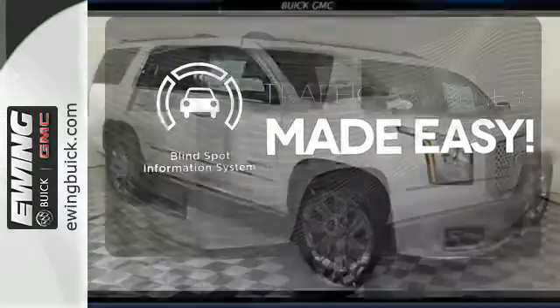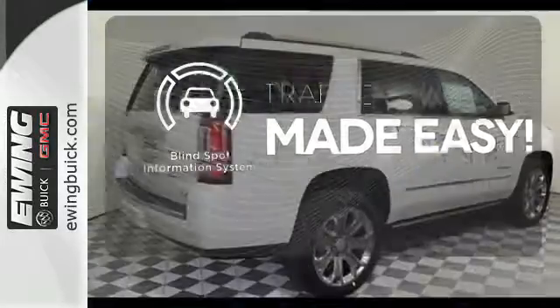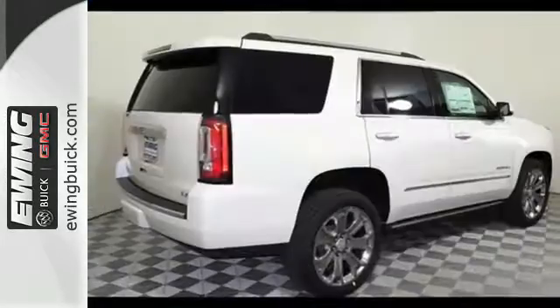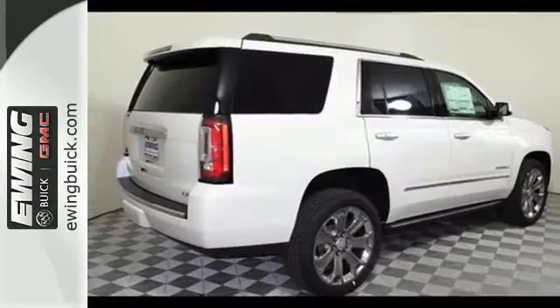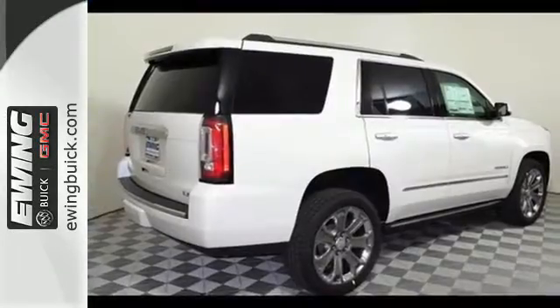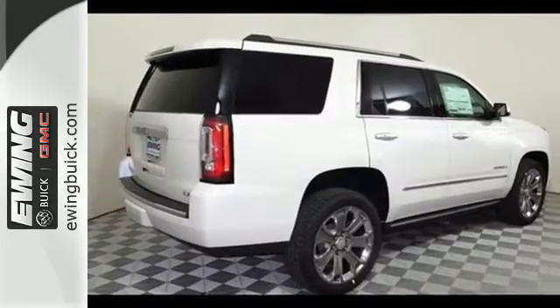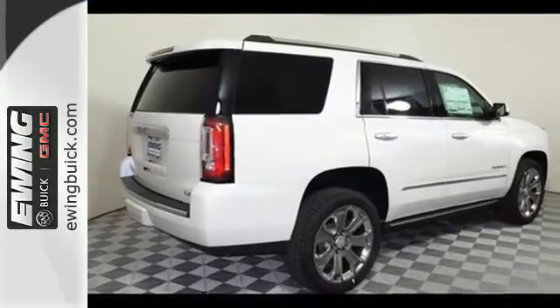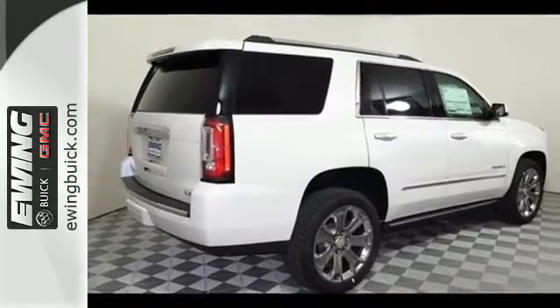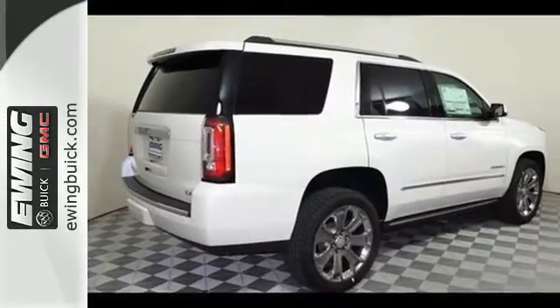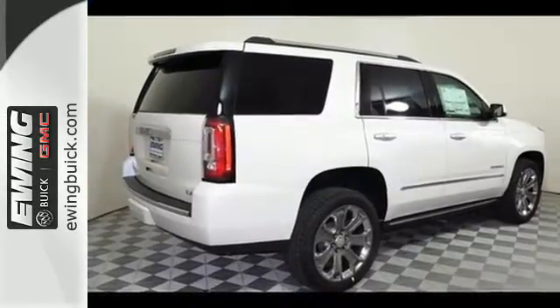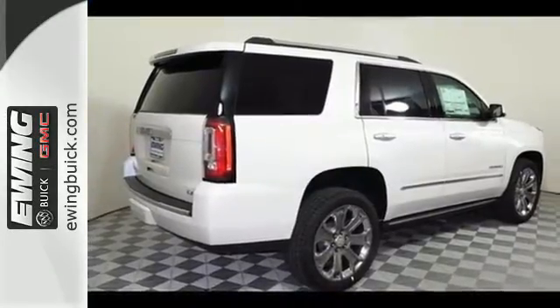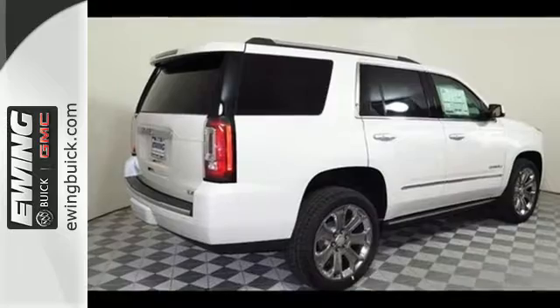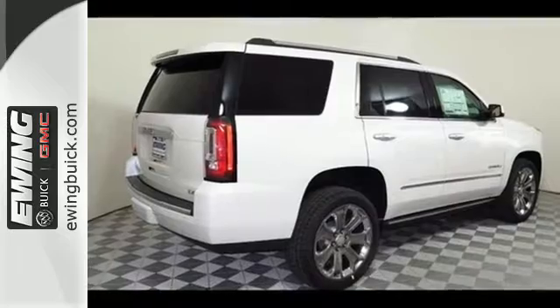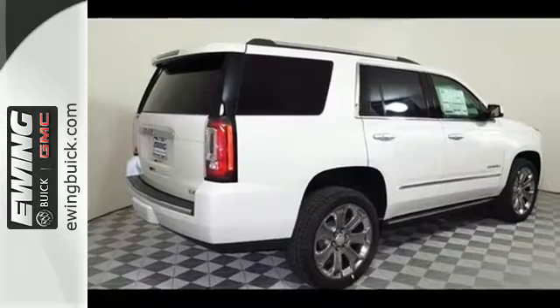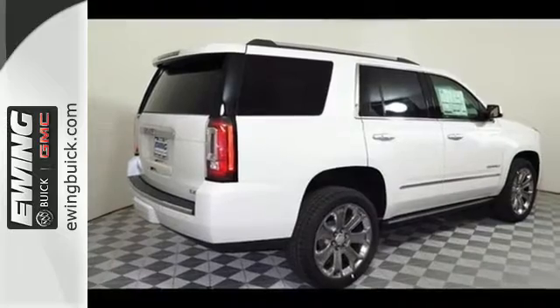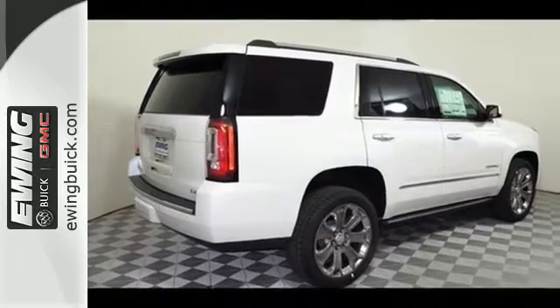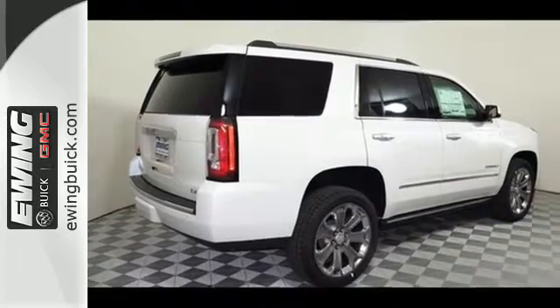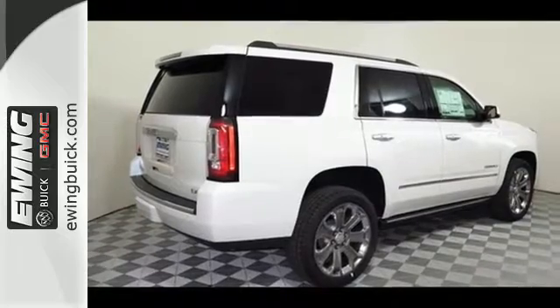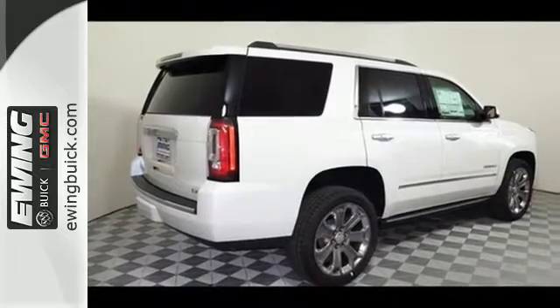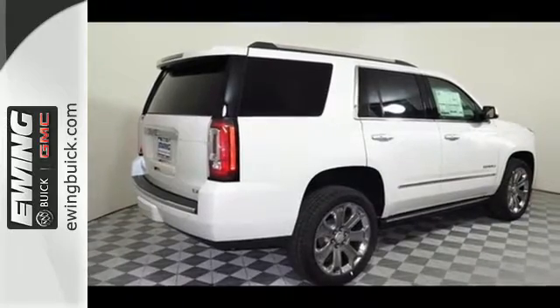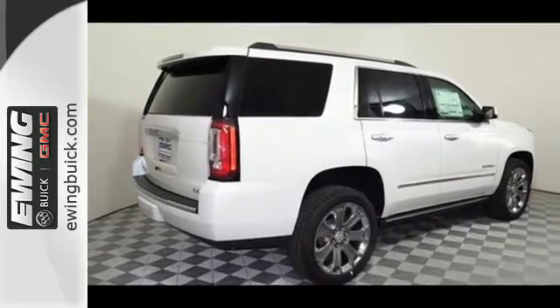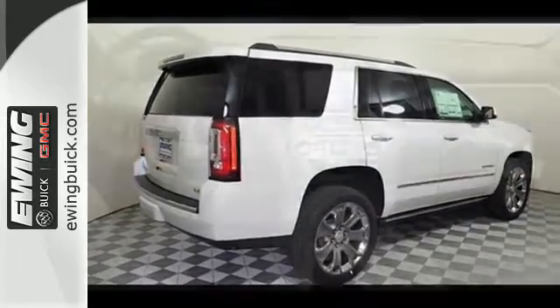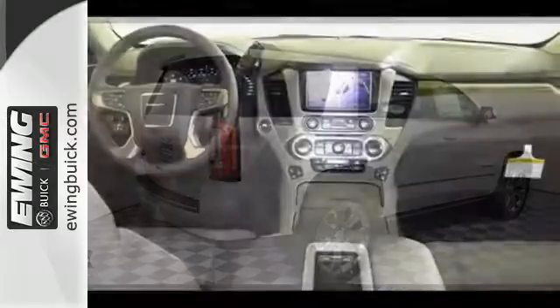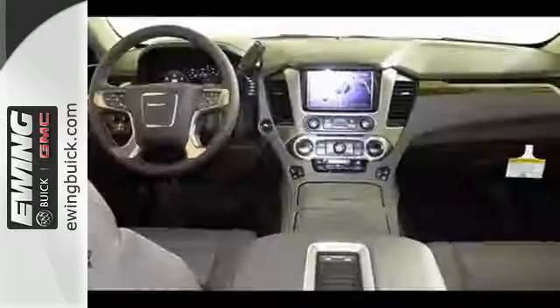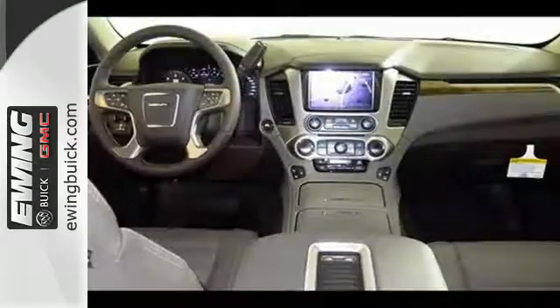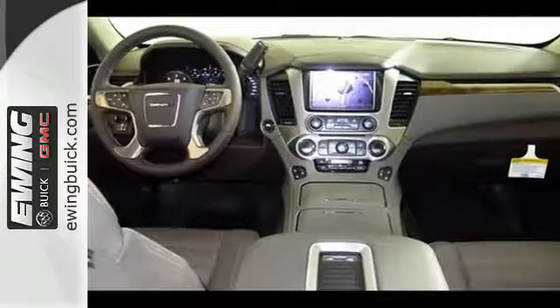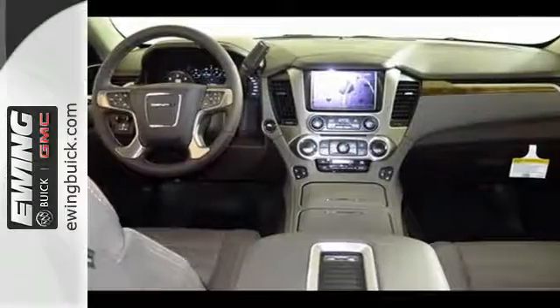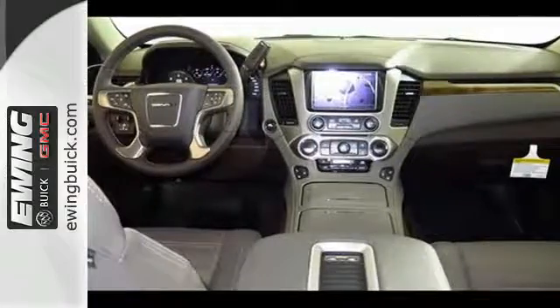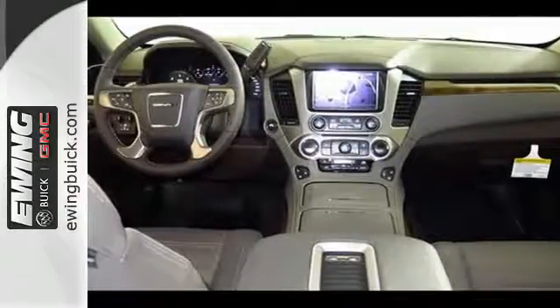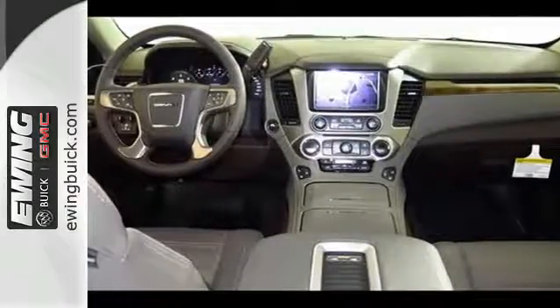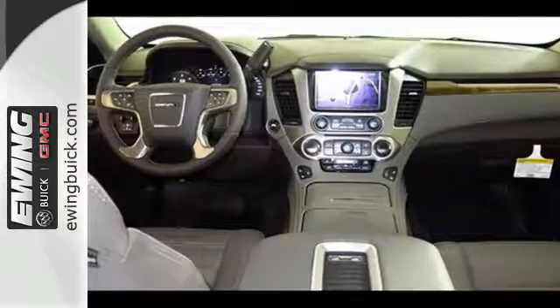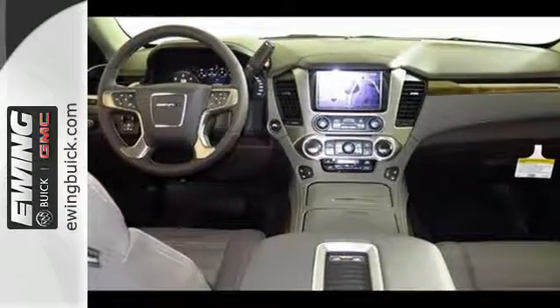Well built, well up to the task, and good looking — this Yukon Denali is ready for a test drive today.